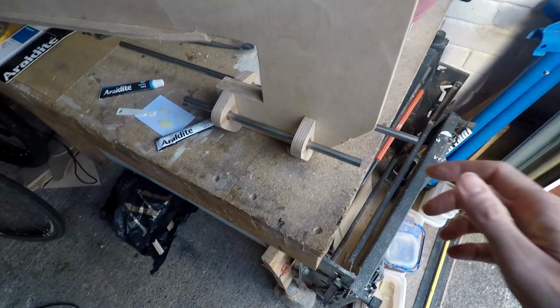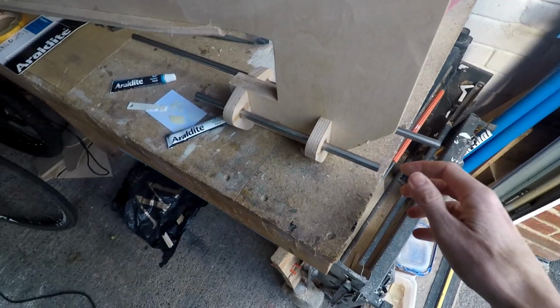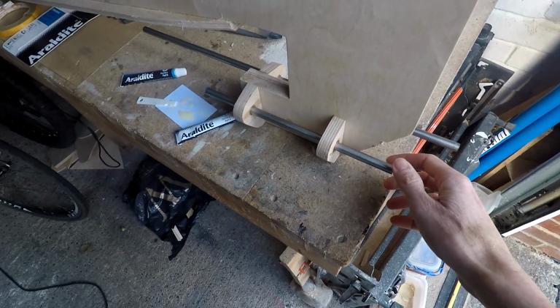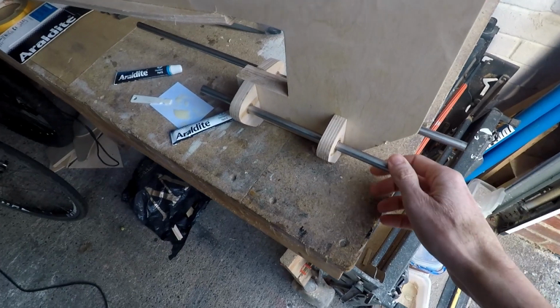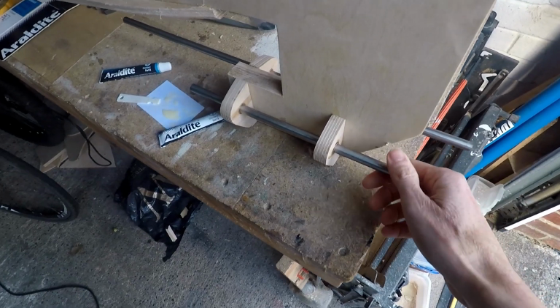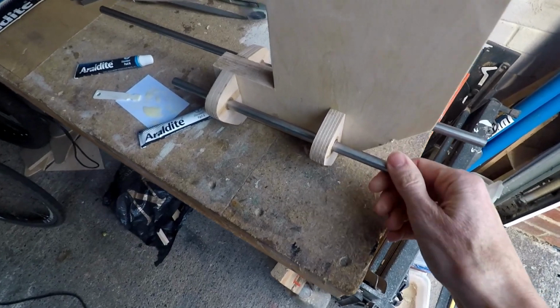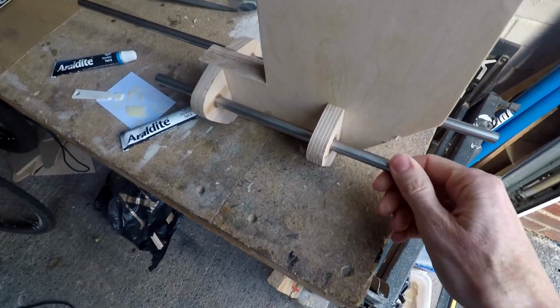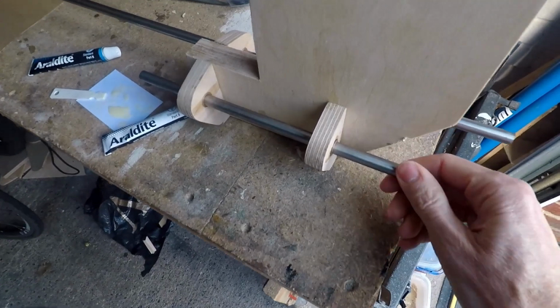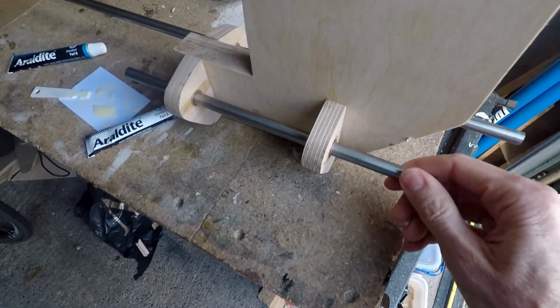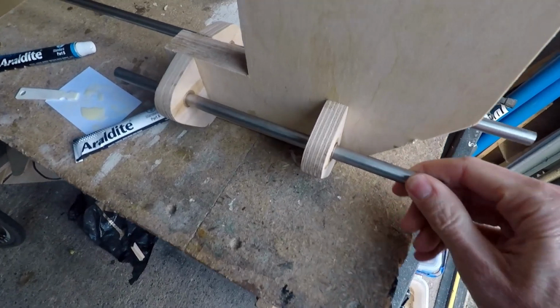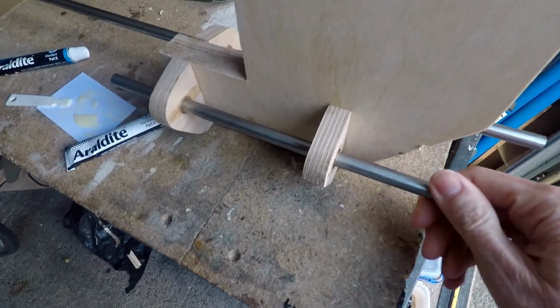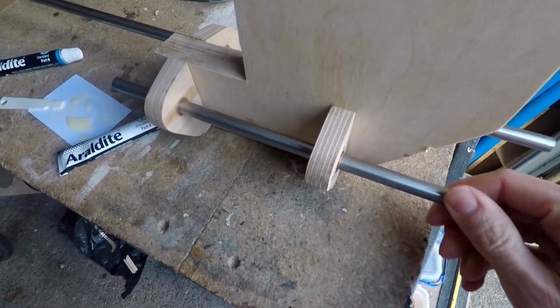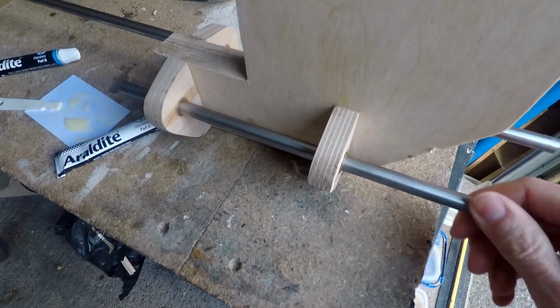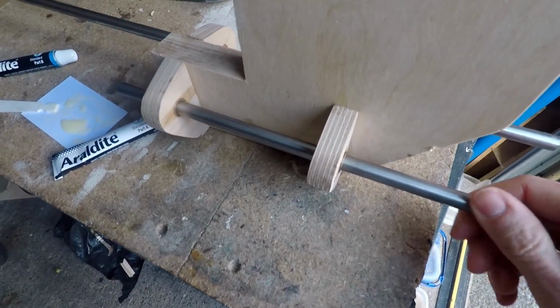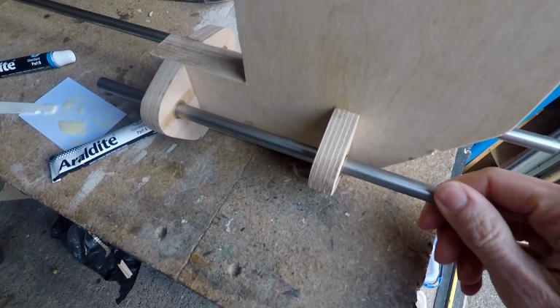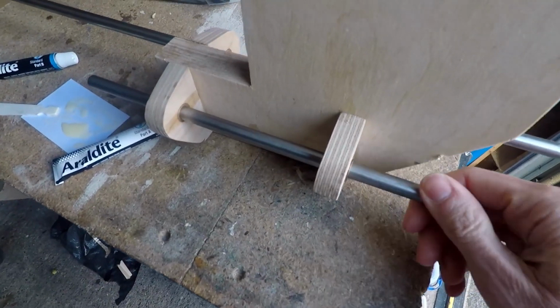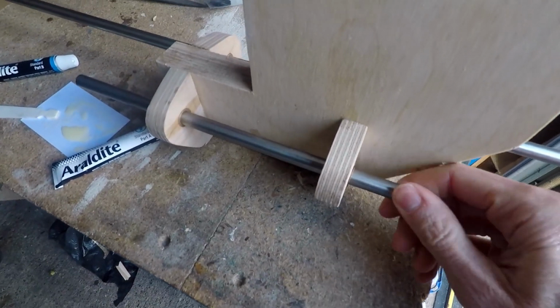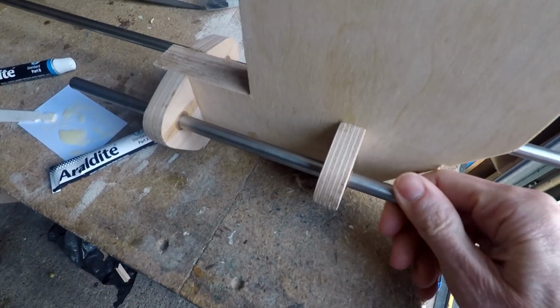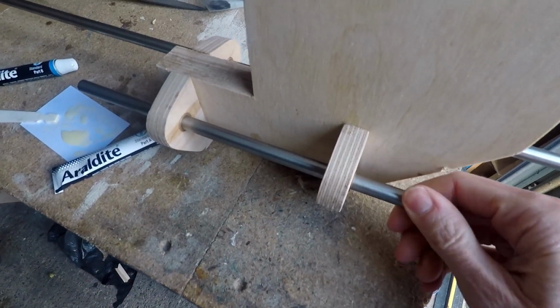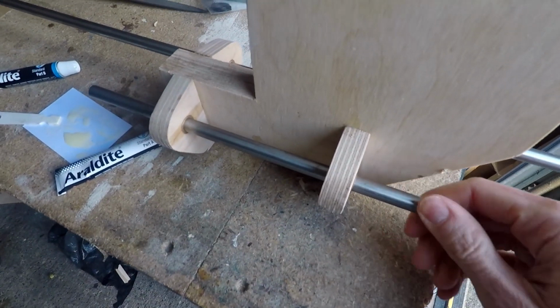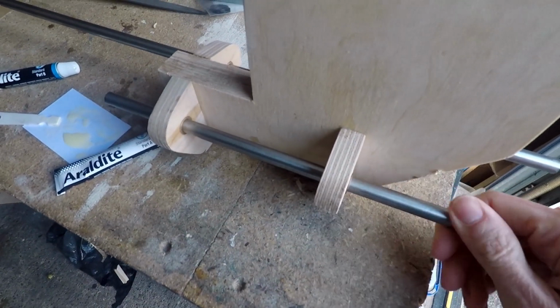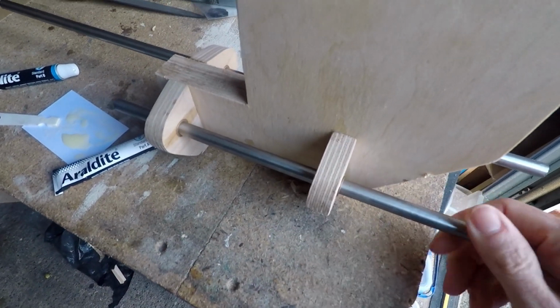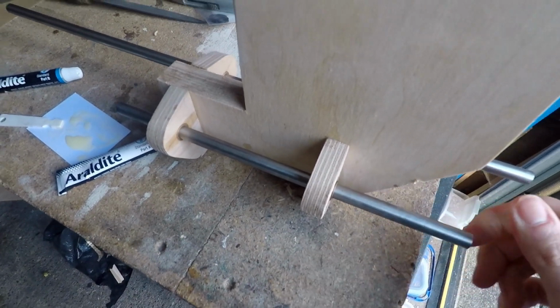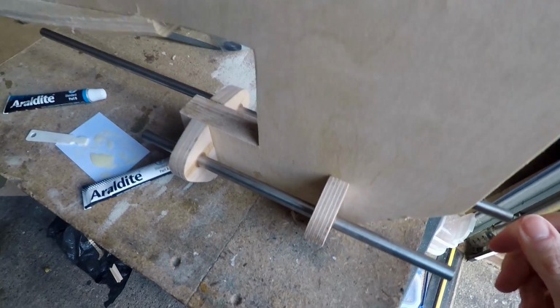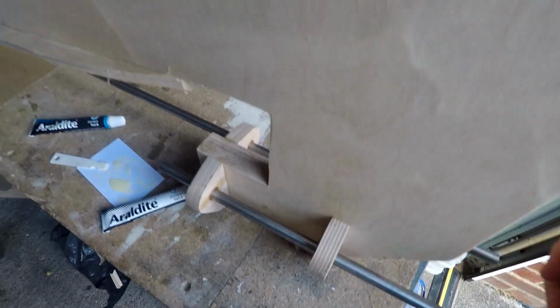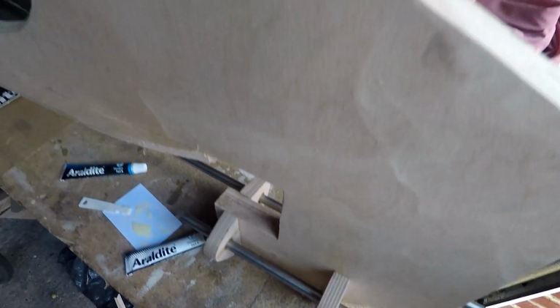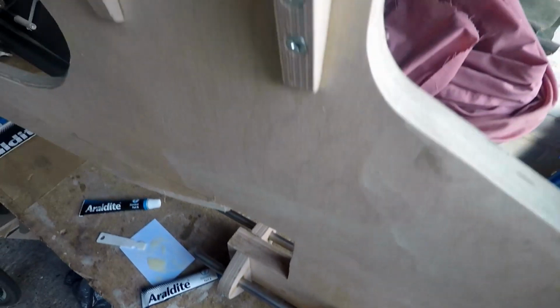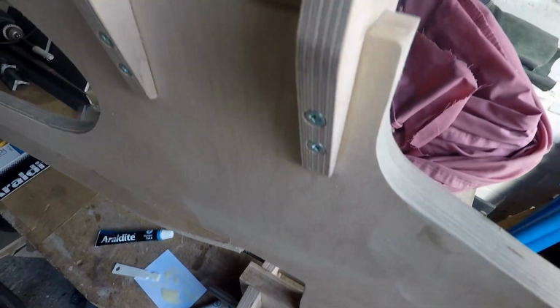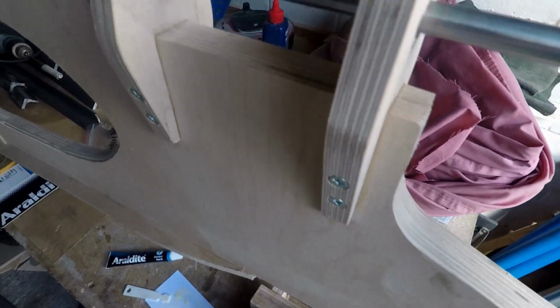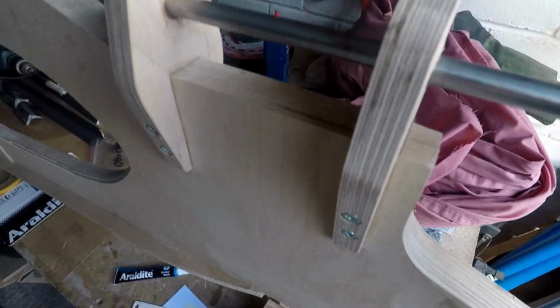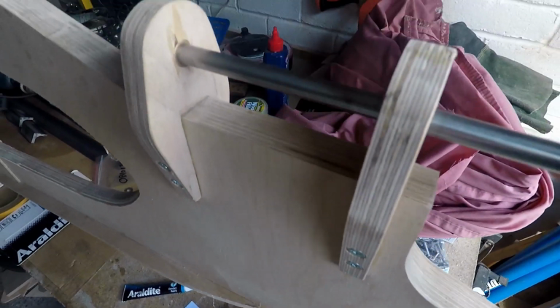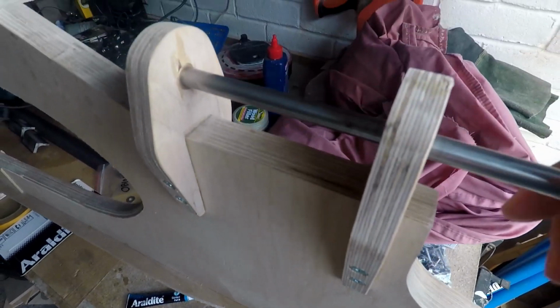This shows the tabs glued into place. I used a steel bar to ensure that they were correctly aligned while the glue set.